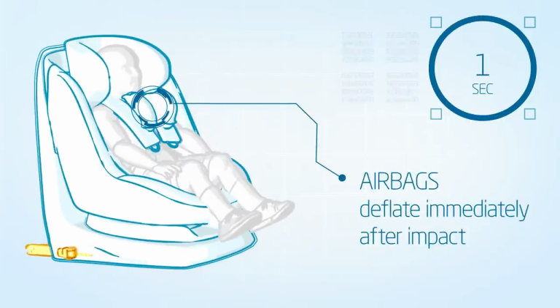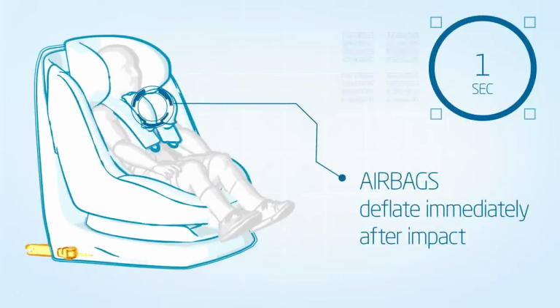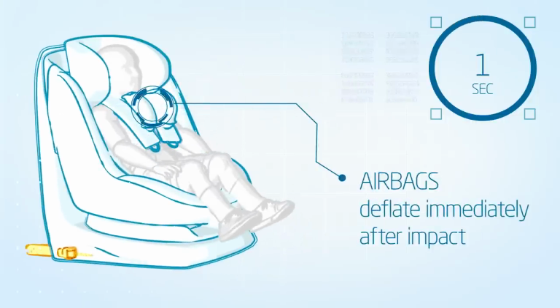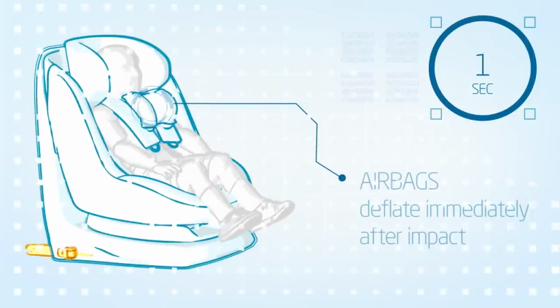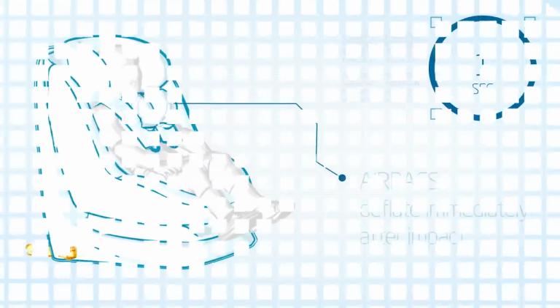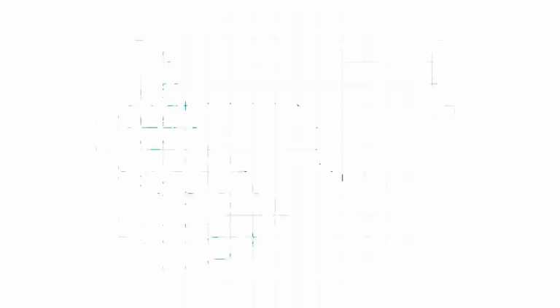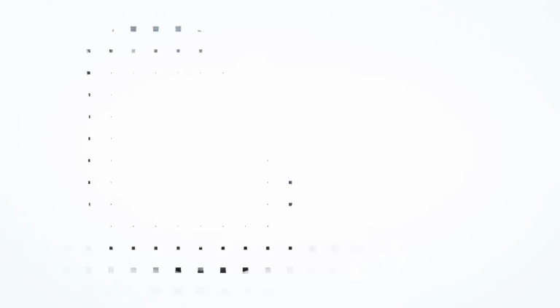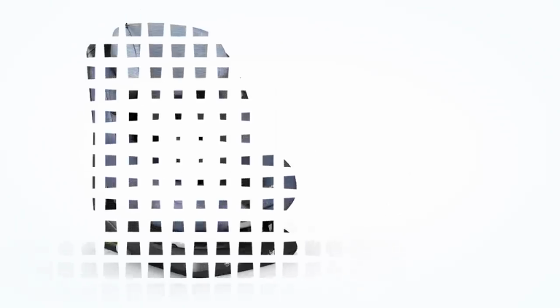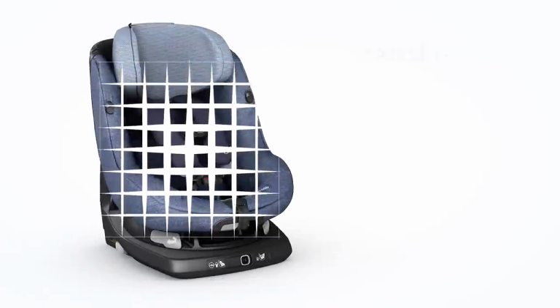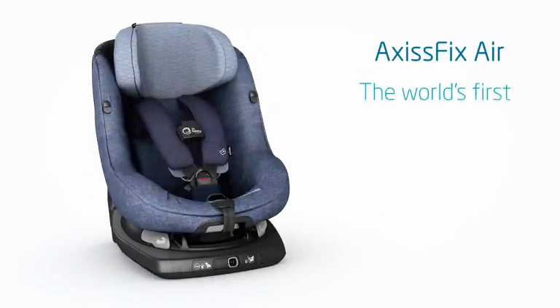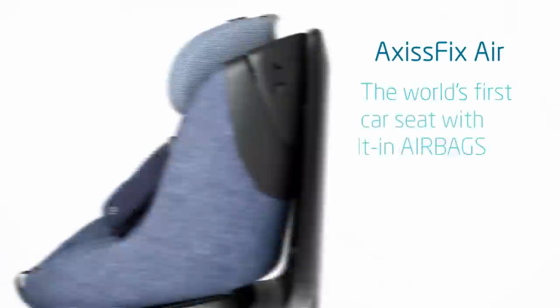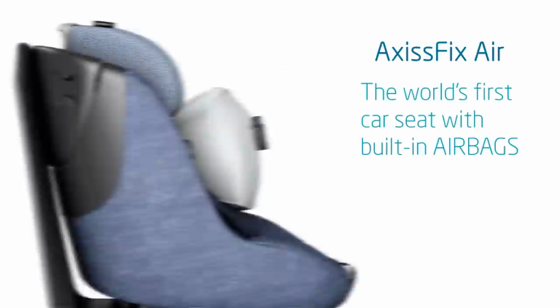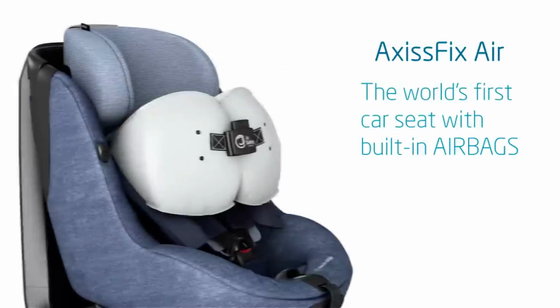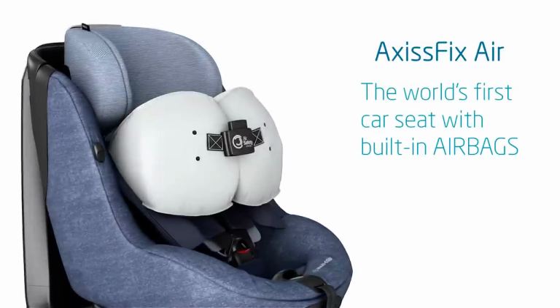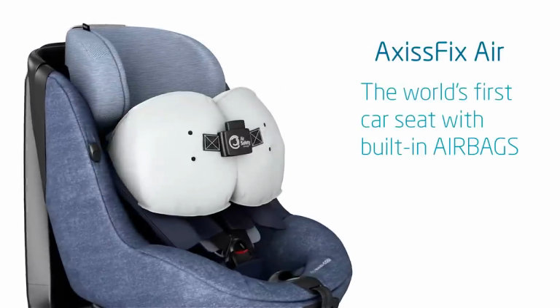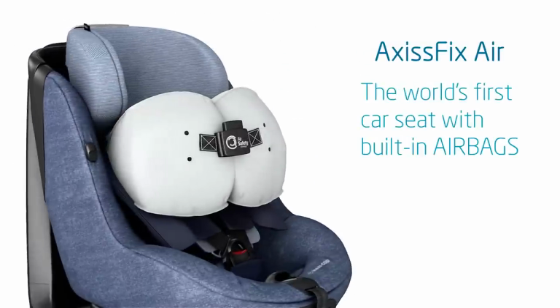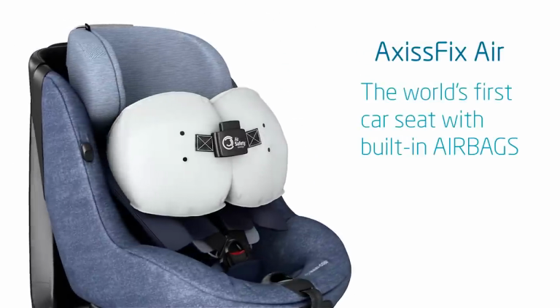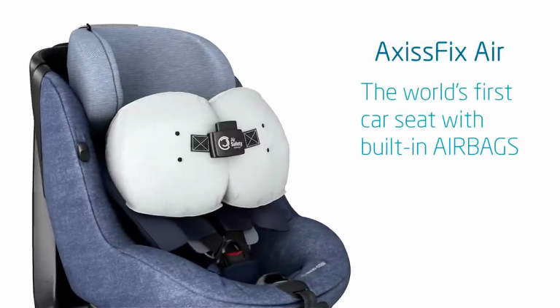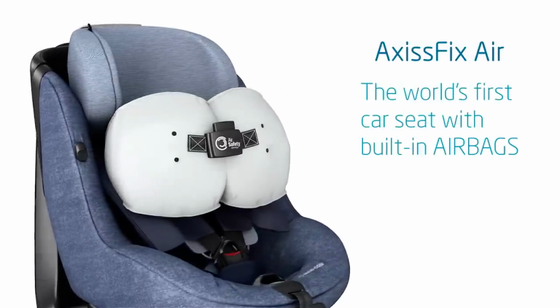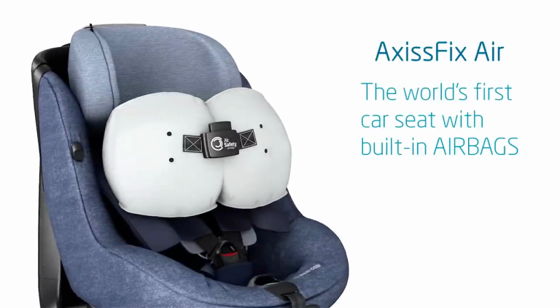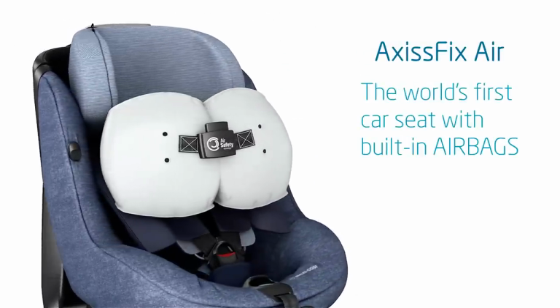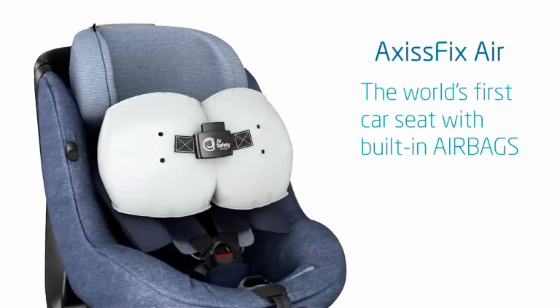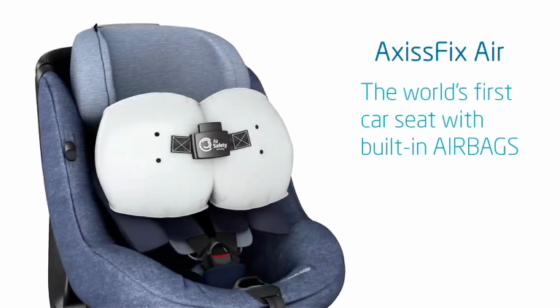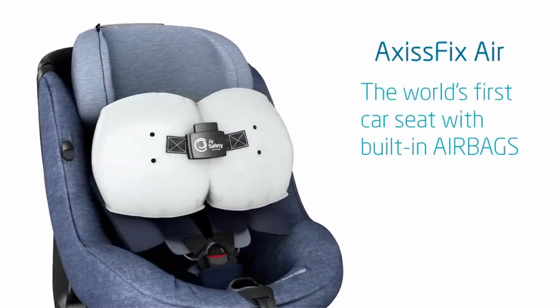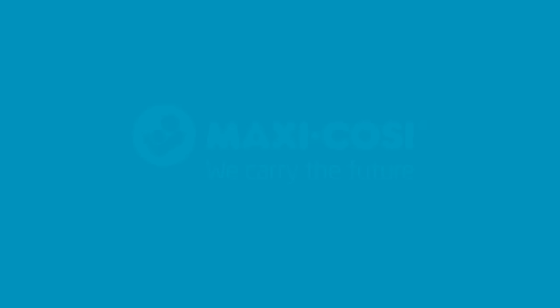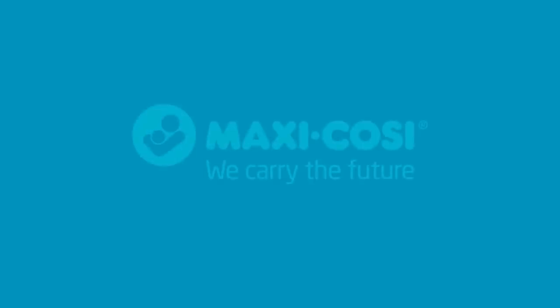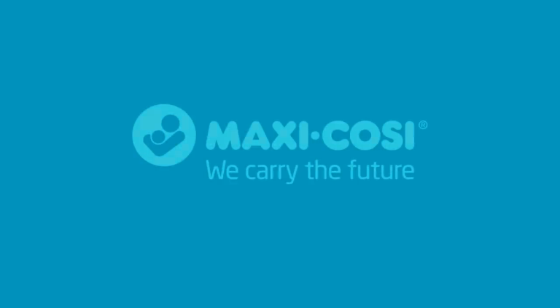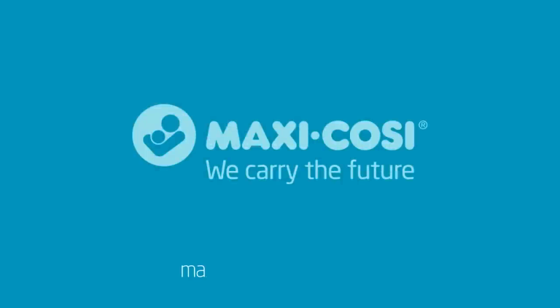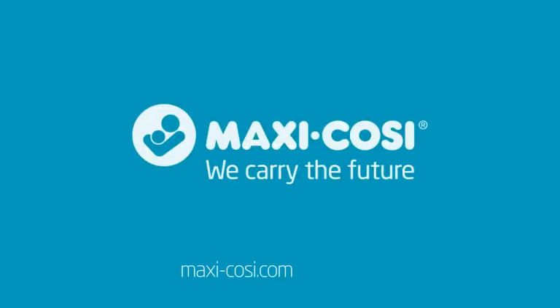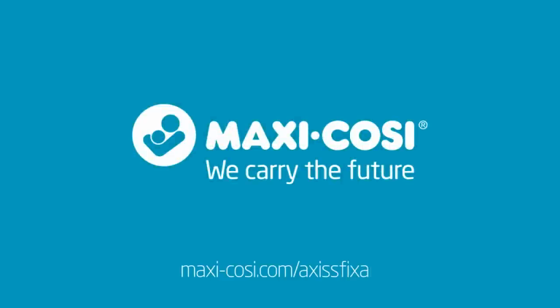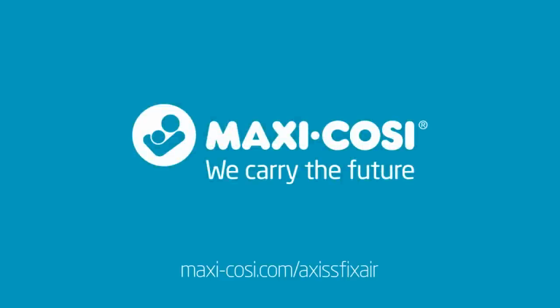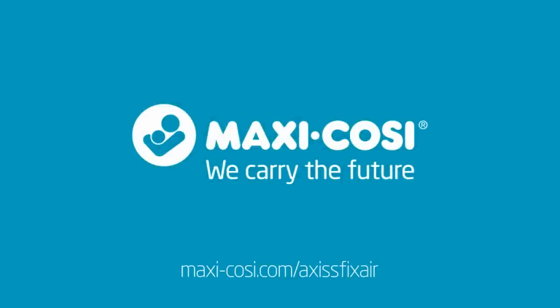The Axis Fix Air, the world's first car seat with built-in airbags. Discover more on our website.